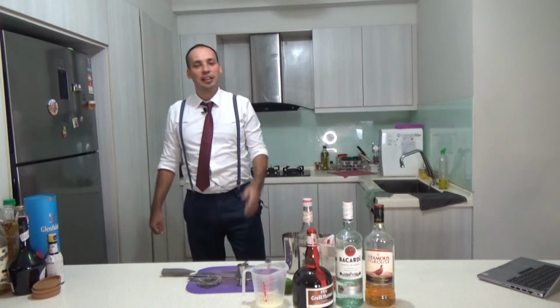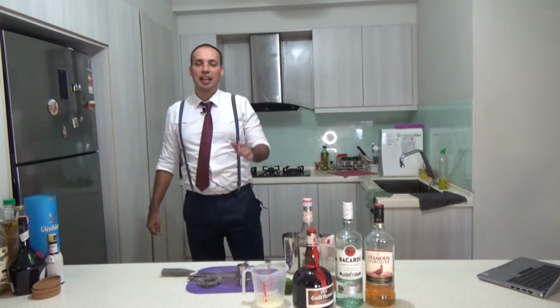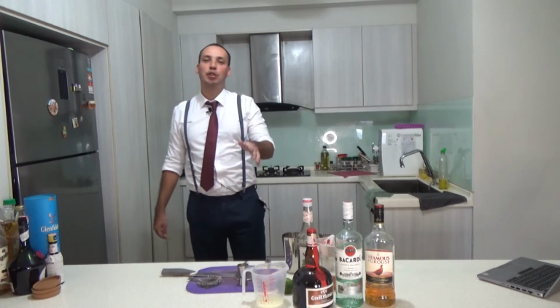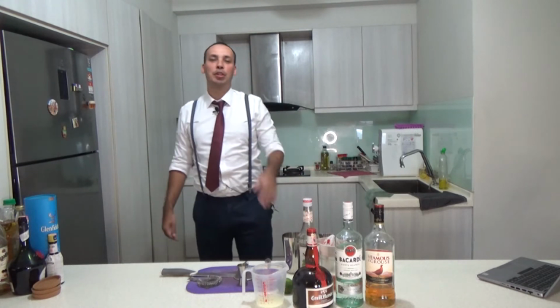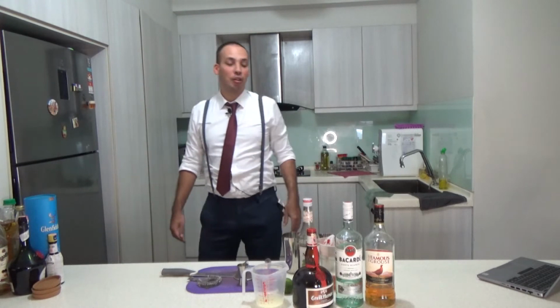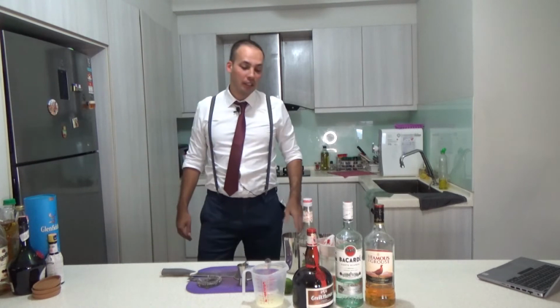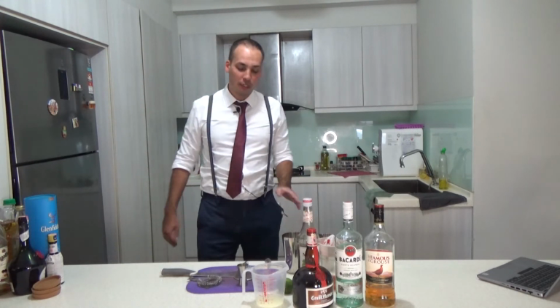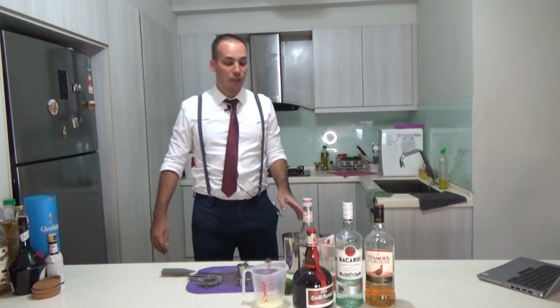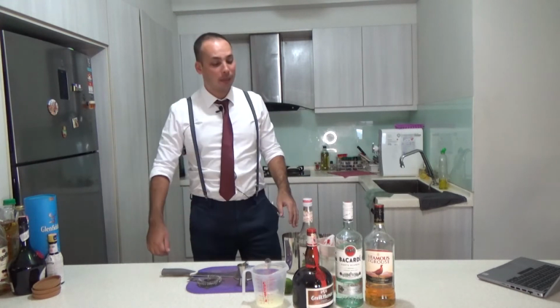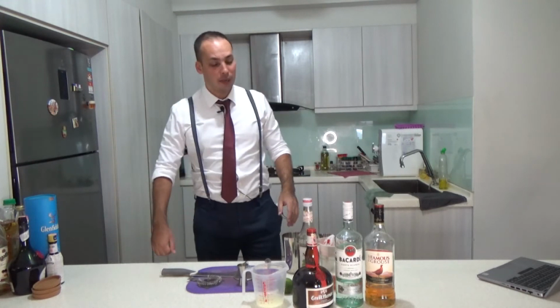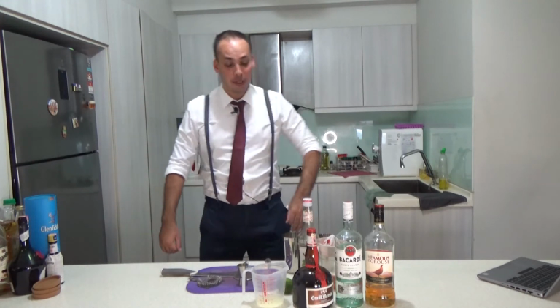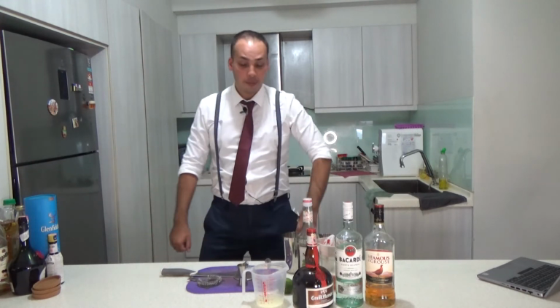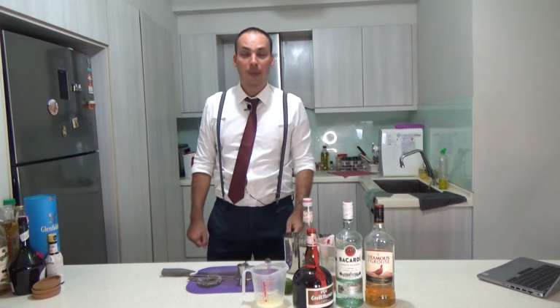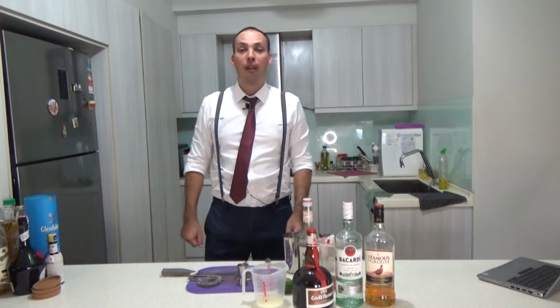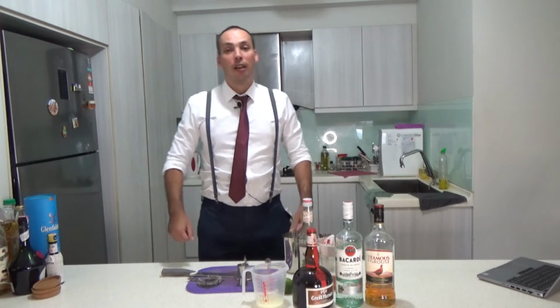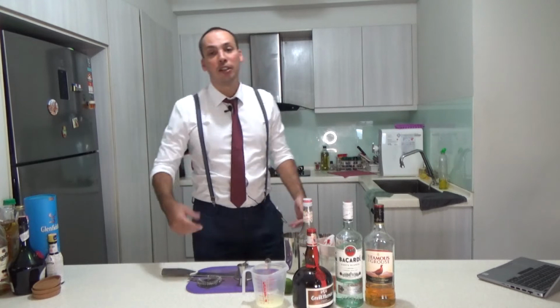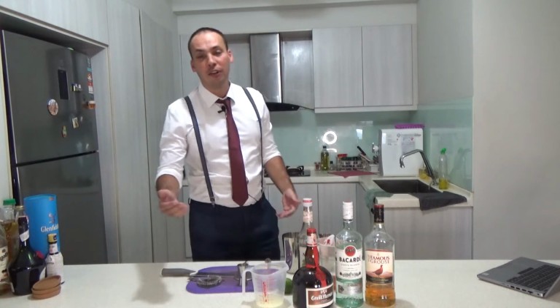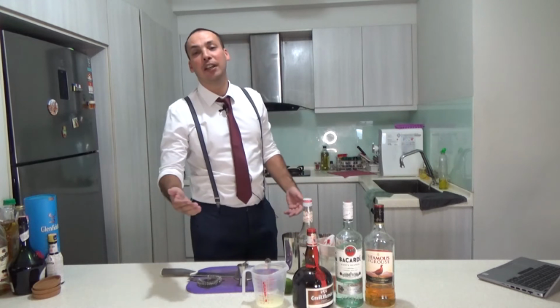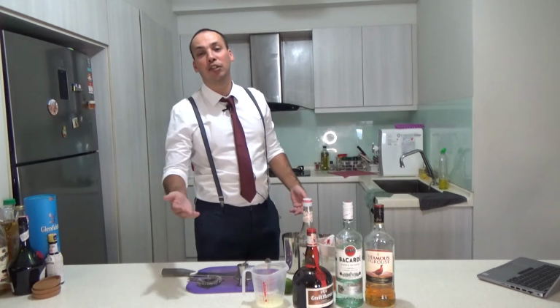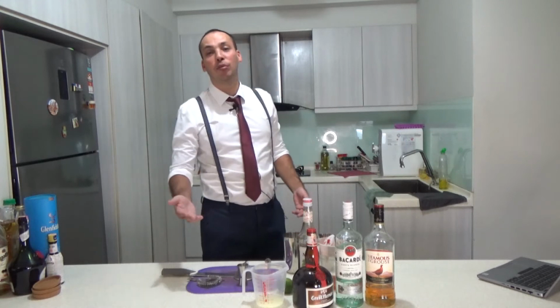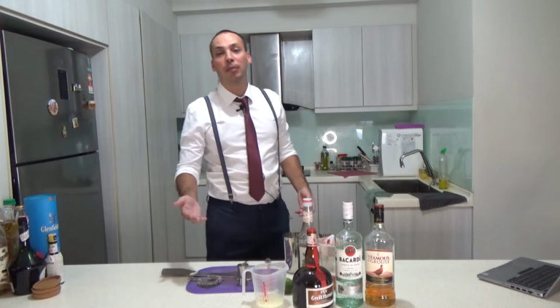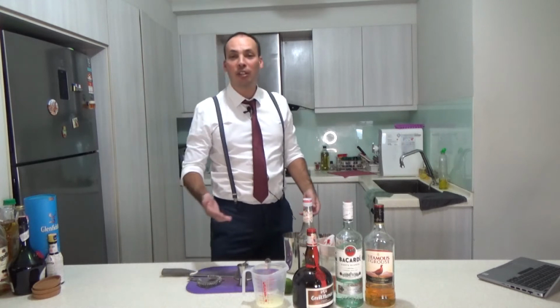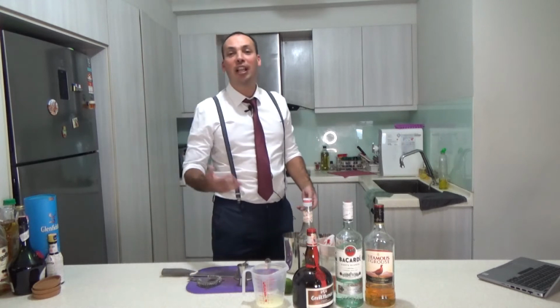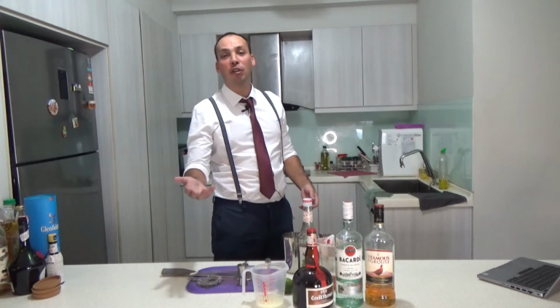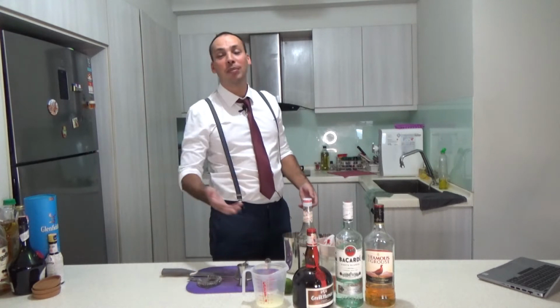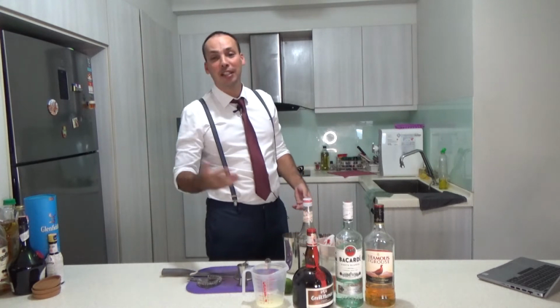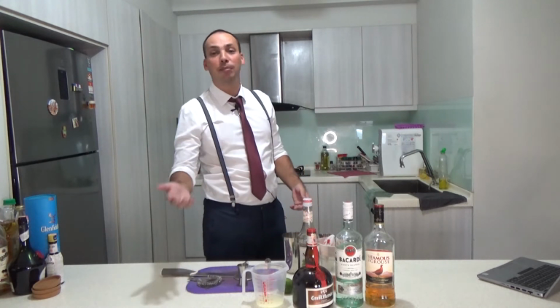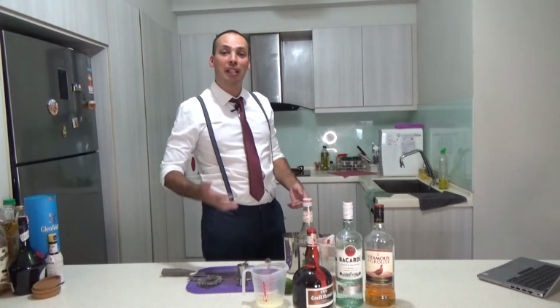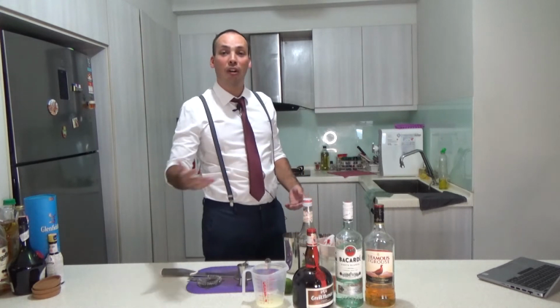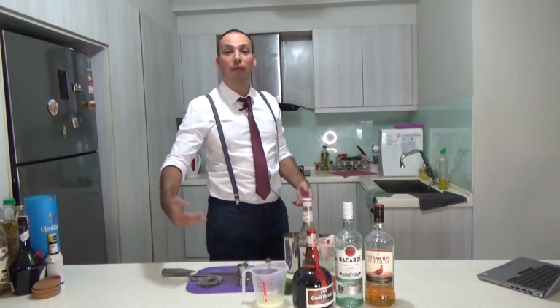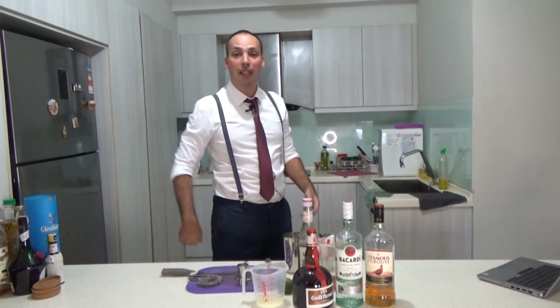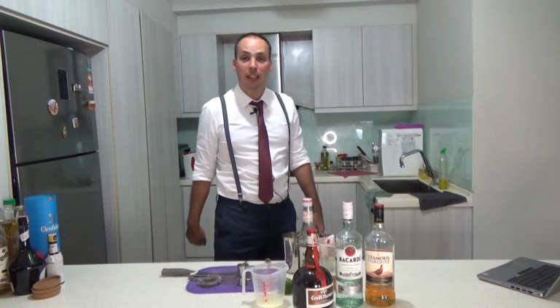That's a stupid joke — it's really stupid. It's only funny in German because 'sour' means pissed off, basically.